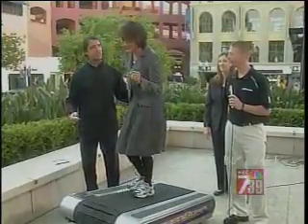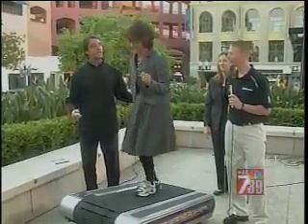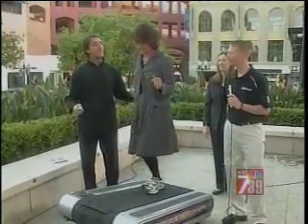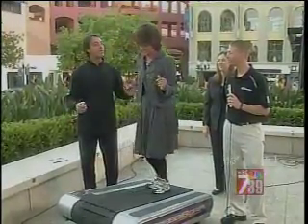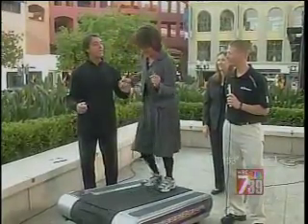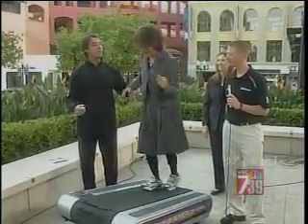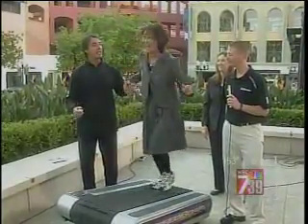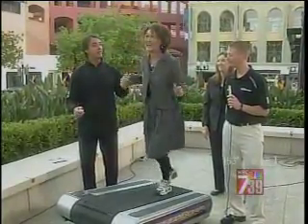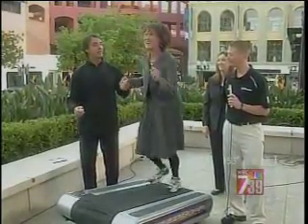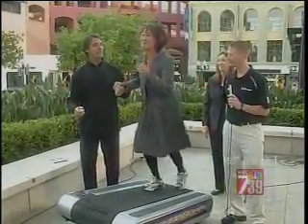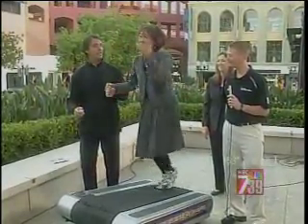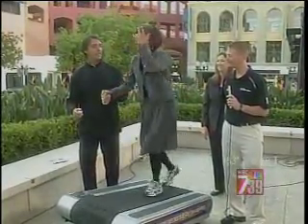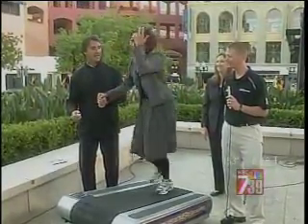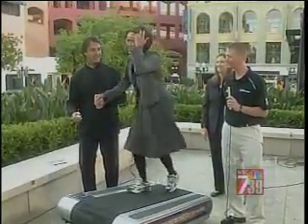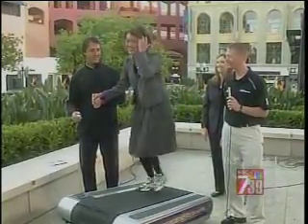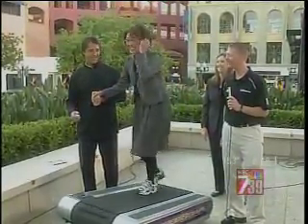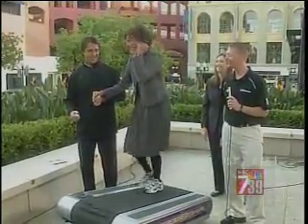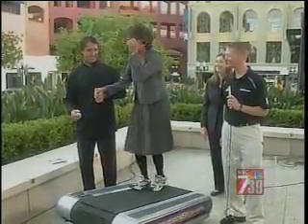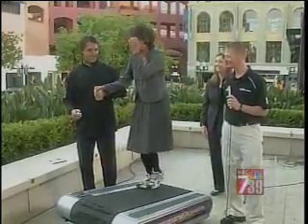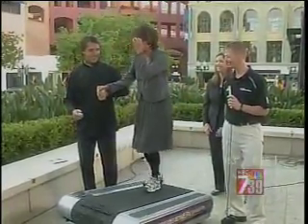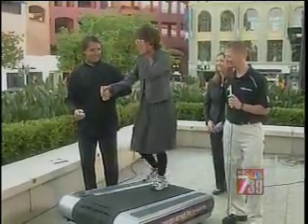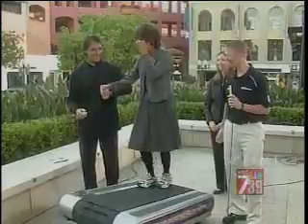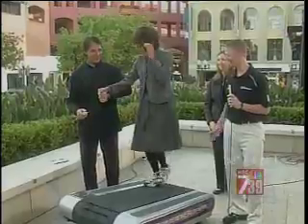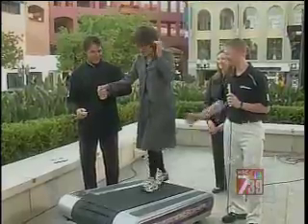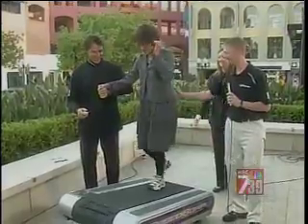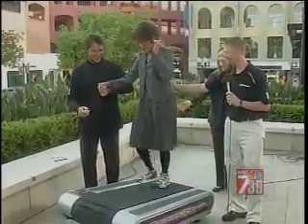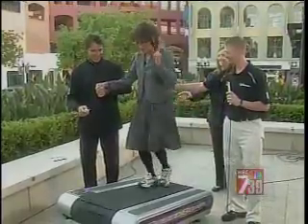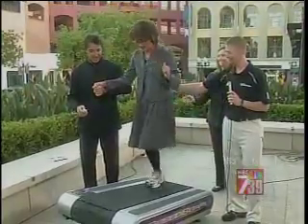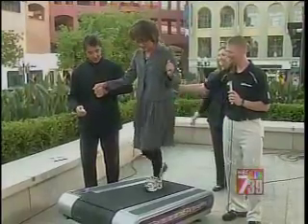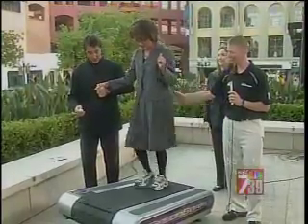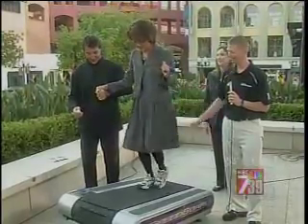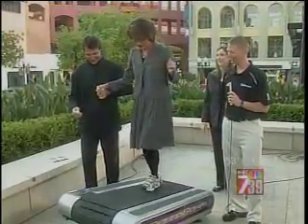Head up, head up, head up. Come on, come on. Can I stop now? Yes, of course.